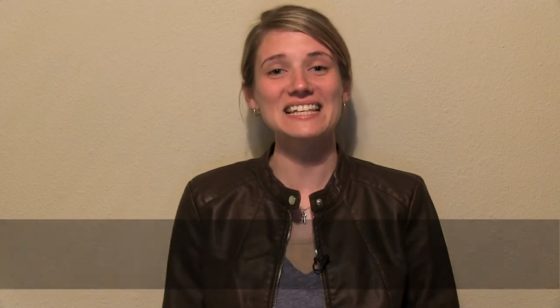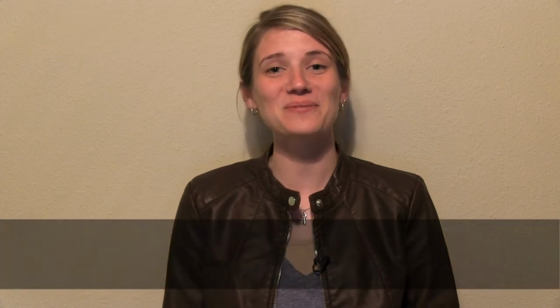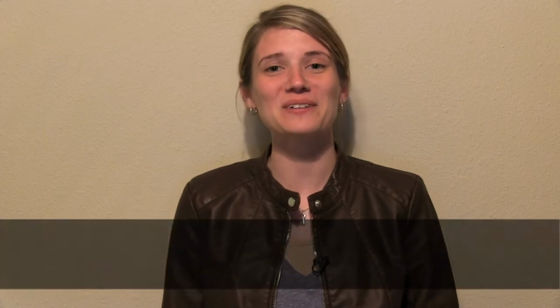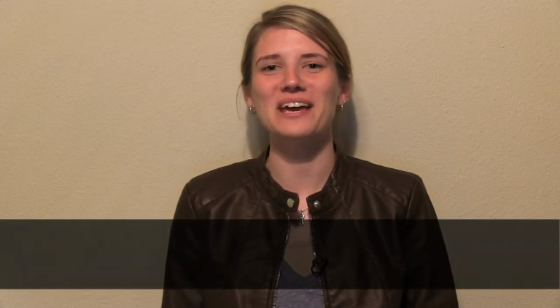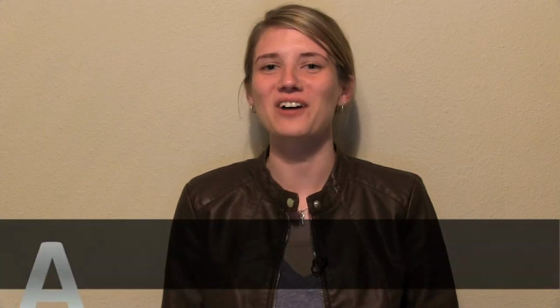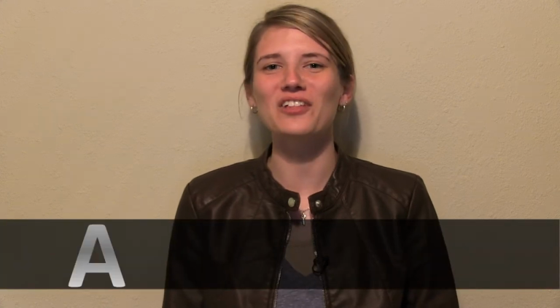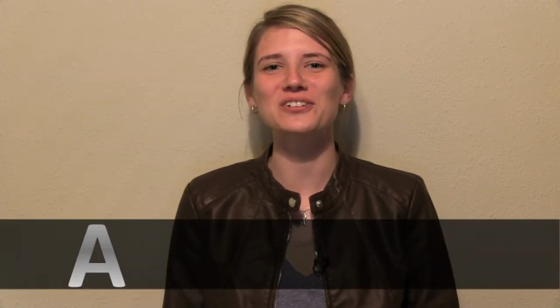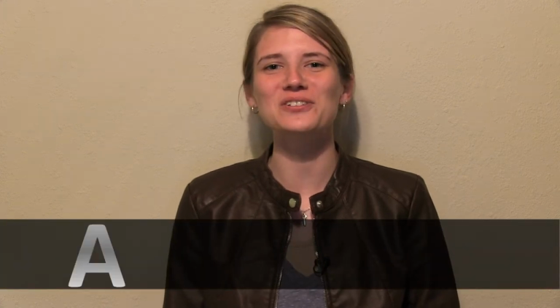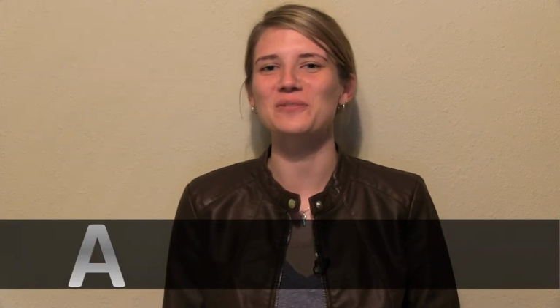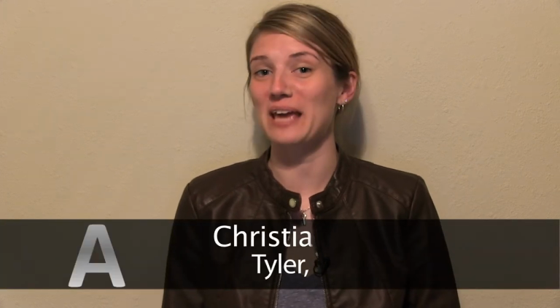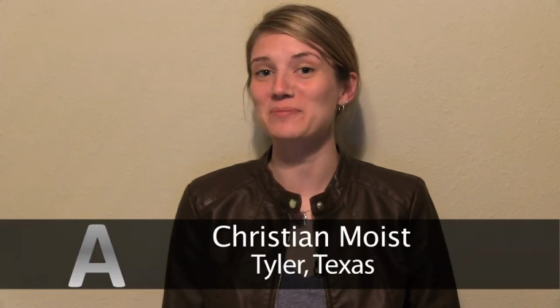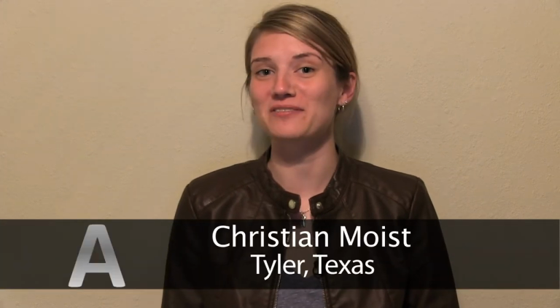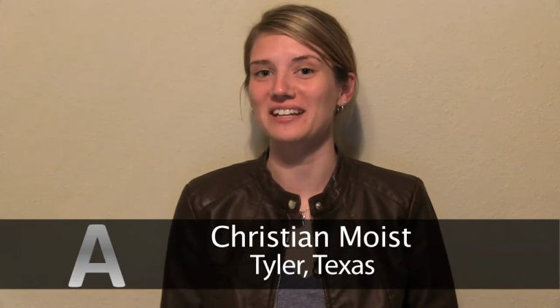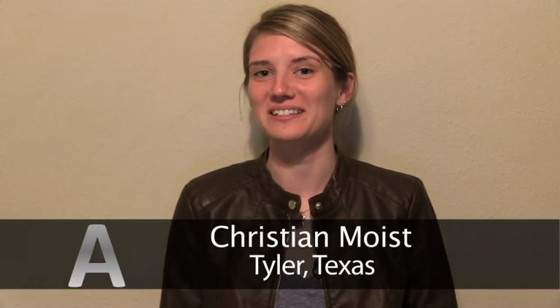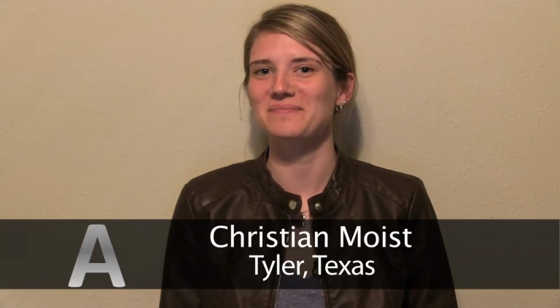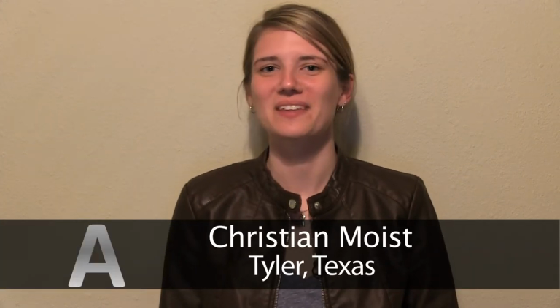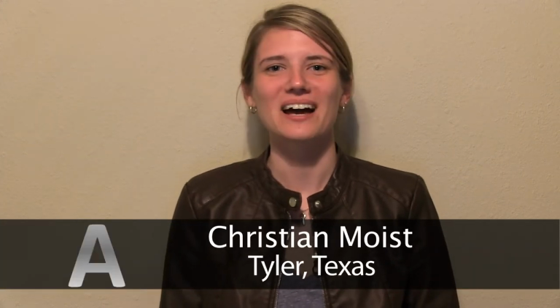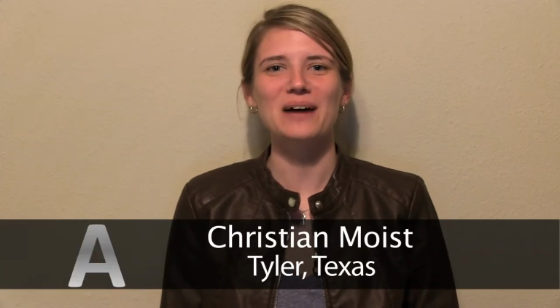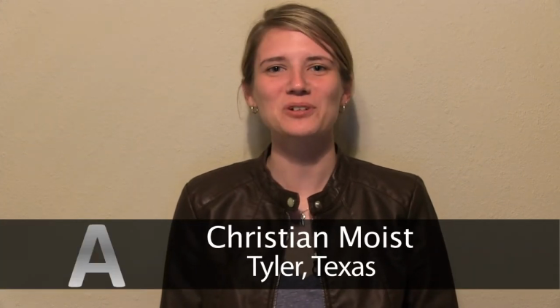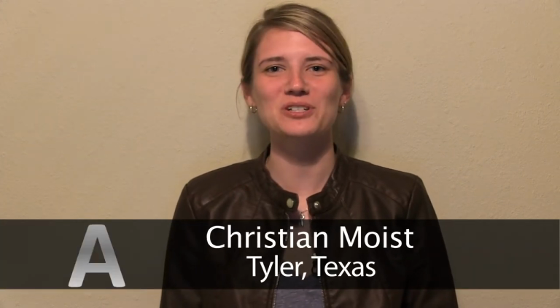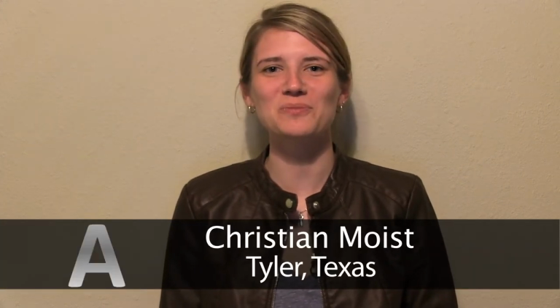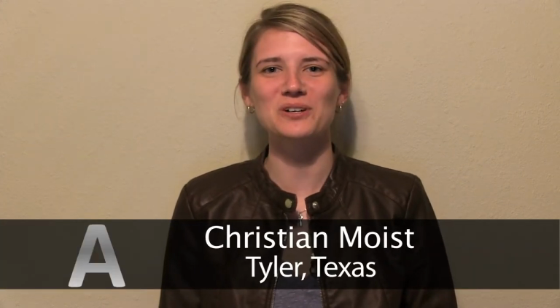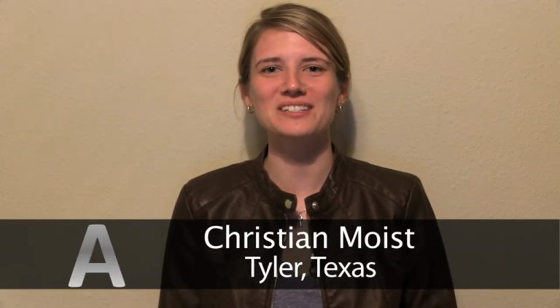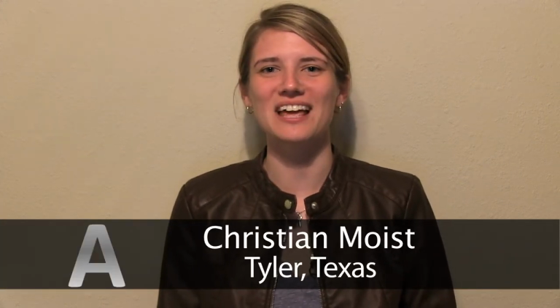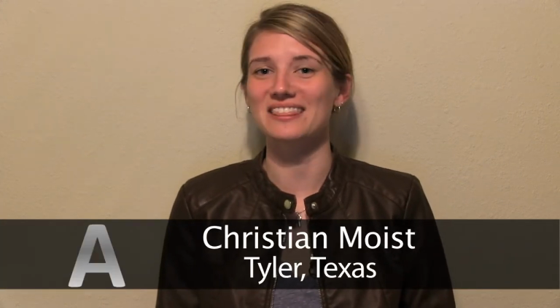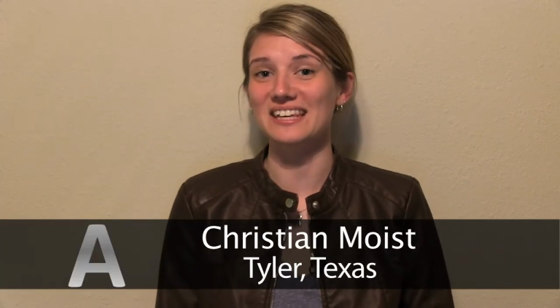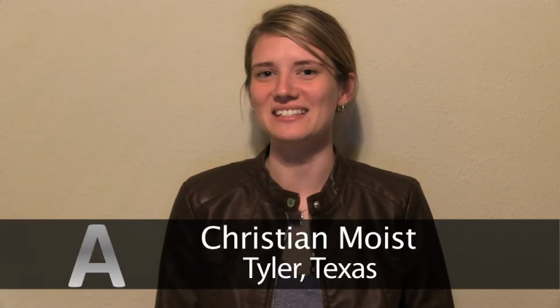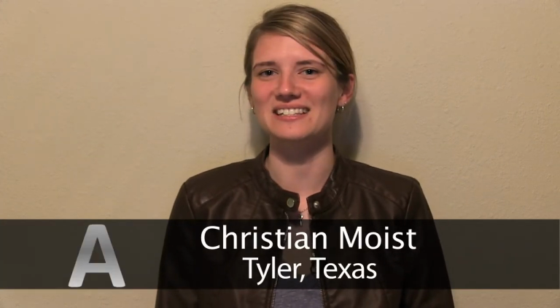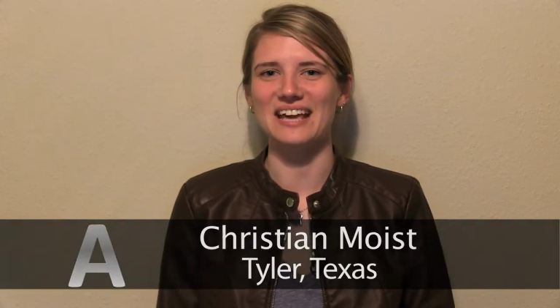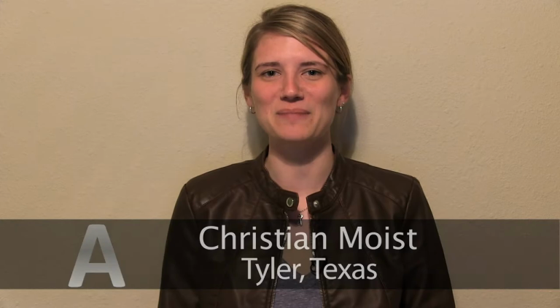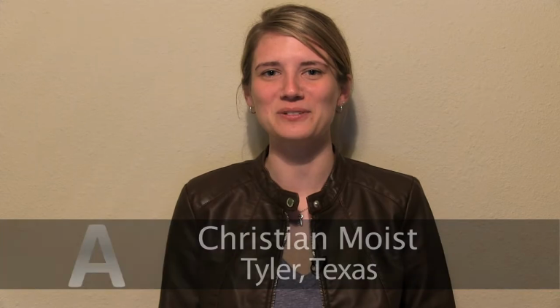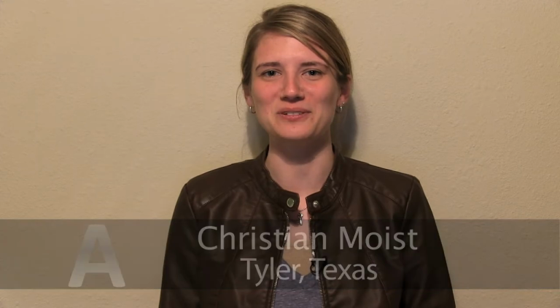This week we have all the news from the Apple event. I'm Christian Moyse and this is A Apple News.